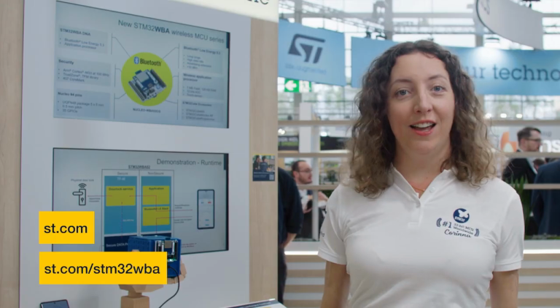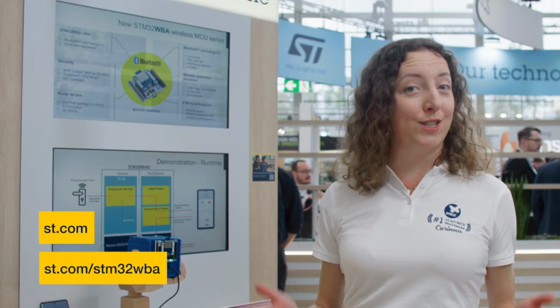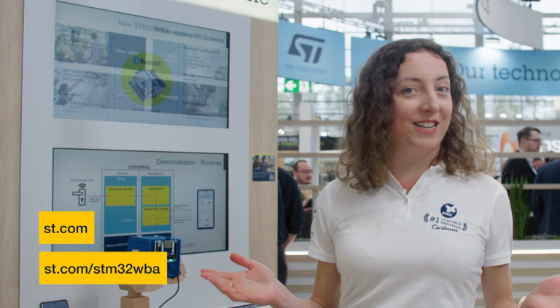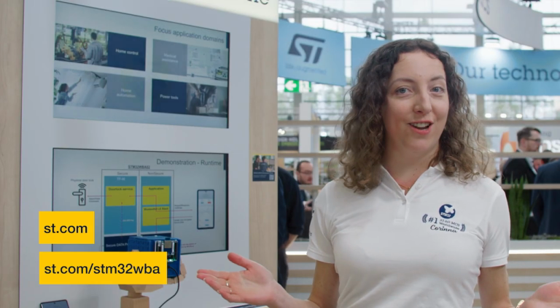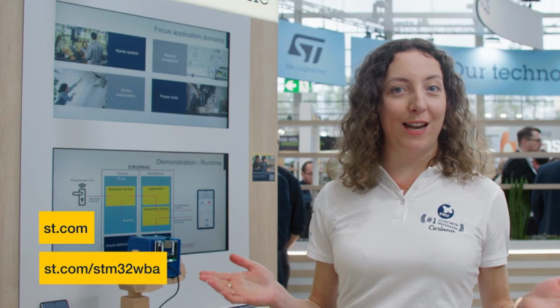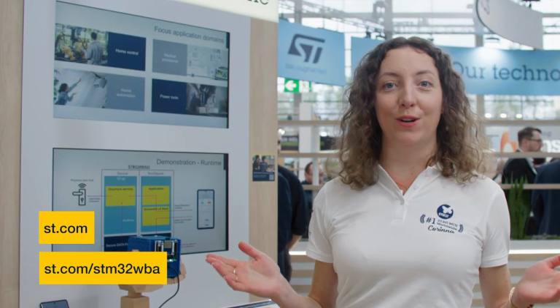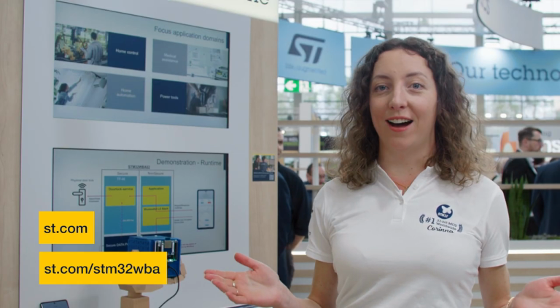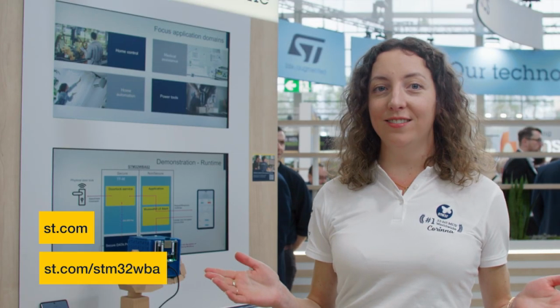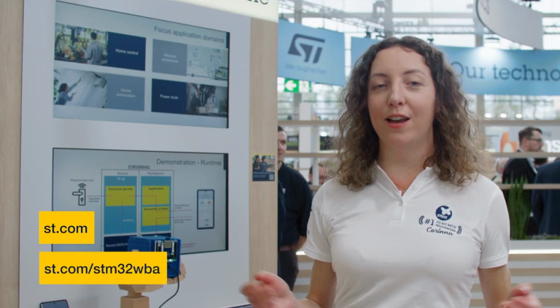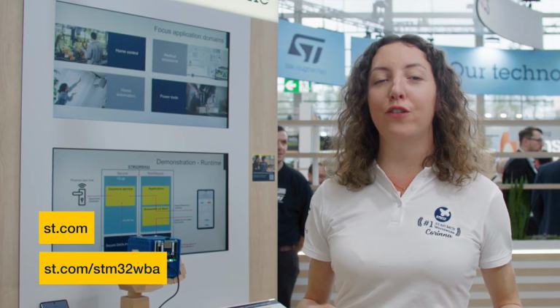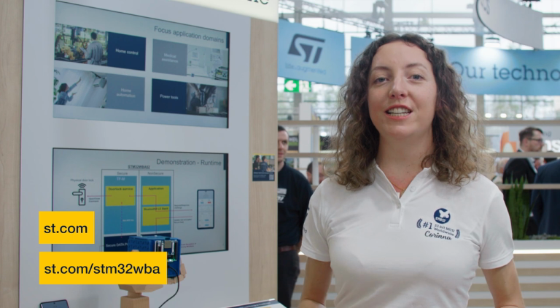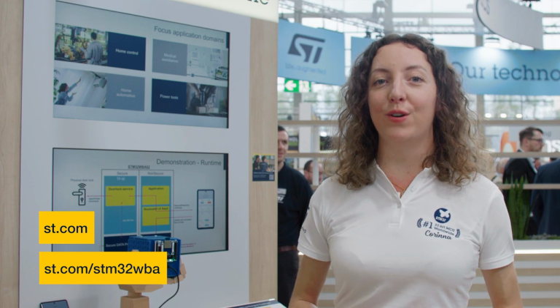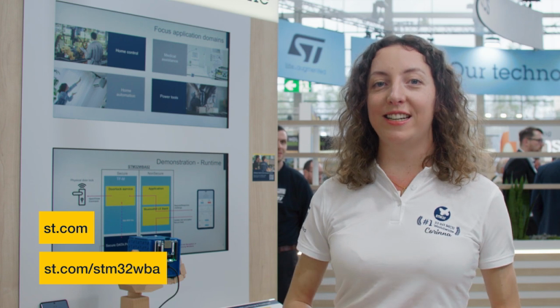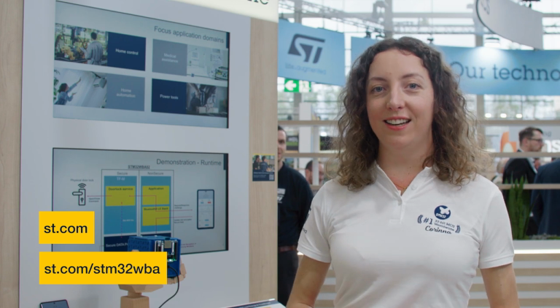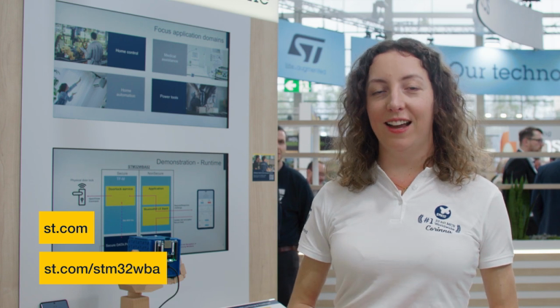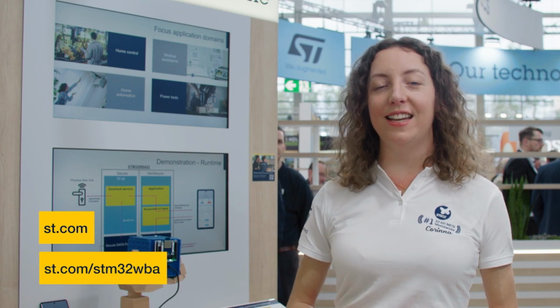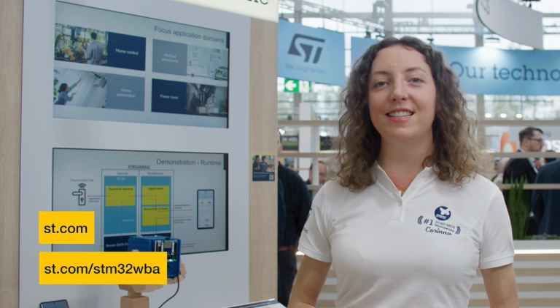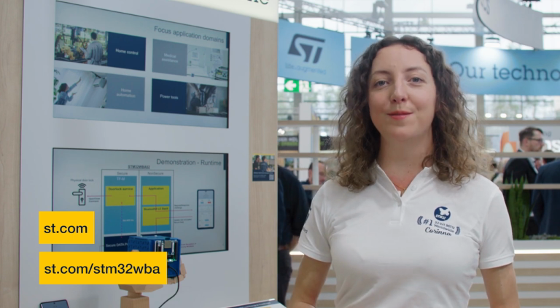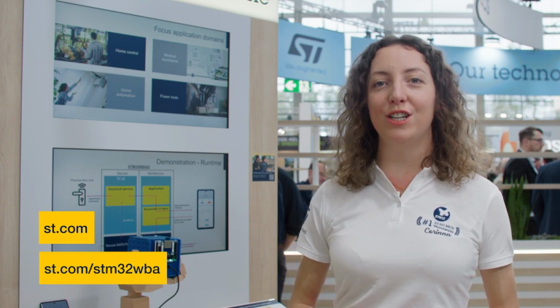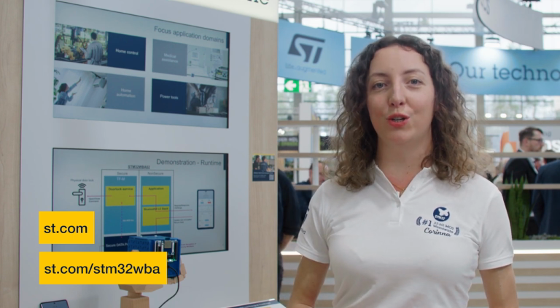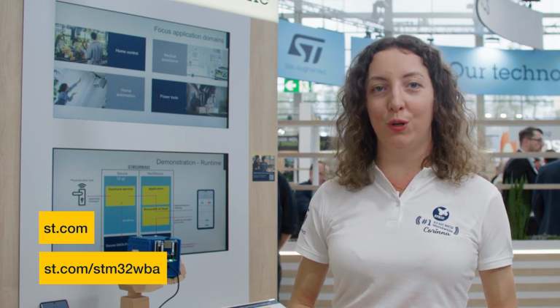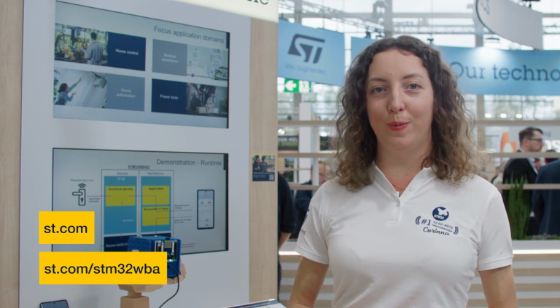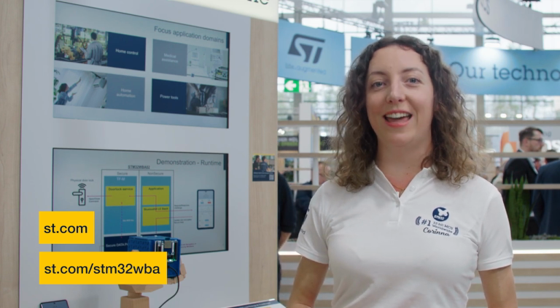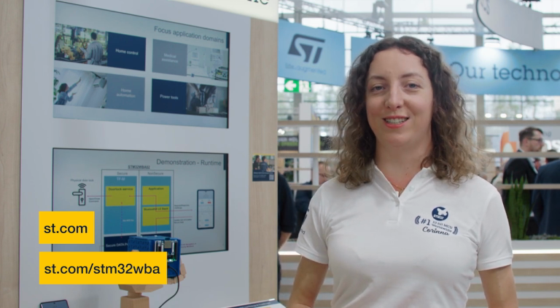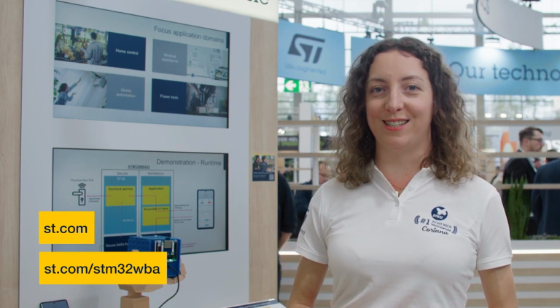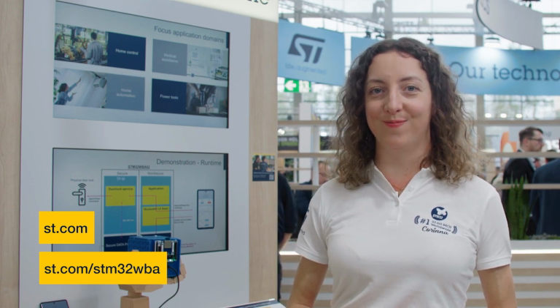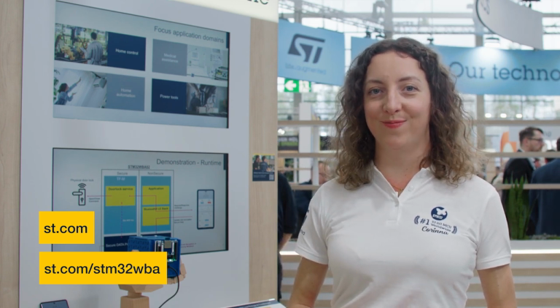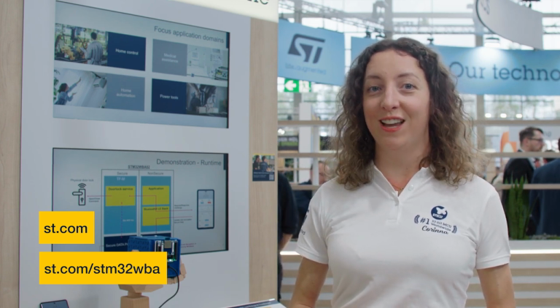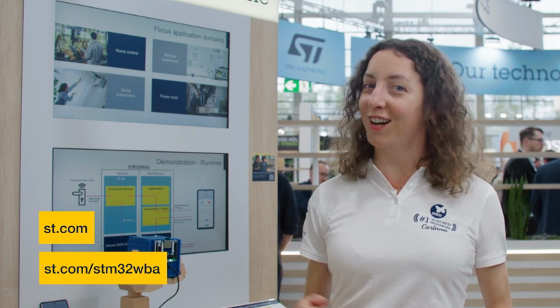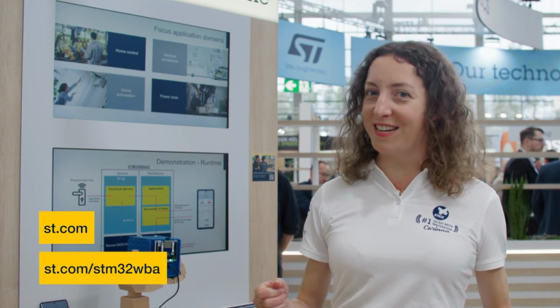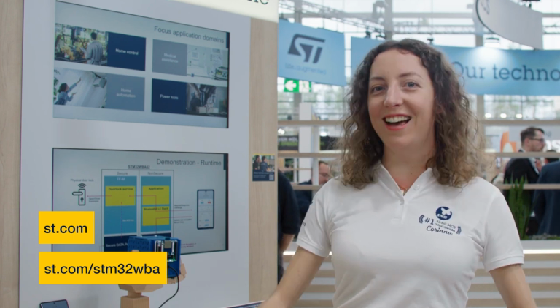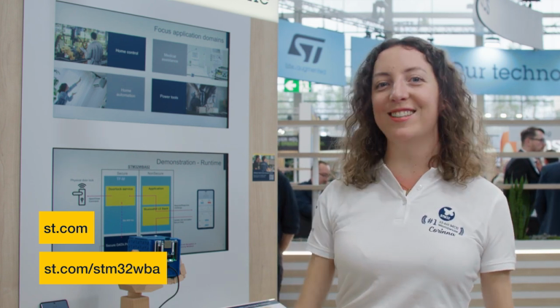The STM32 WBA answers all the needs for a secure, energy-aware wireless device. It's readily available now and fully integrated in the STM32 Cube ecosystem. Come check it out!